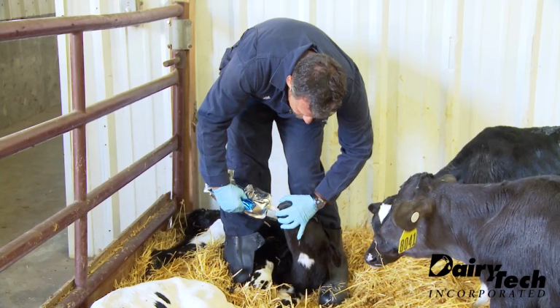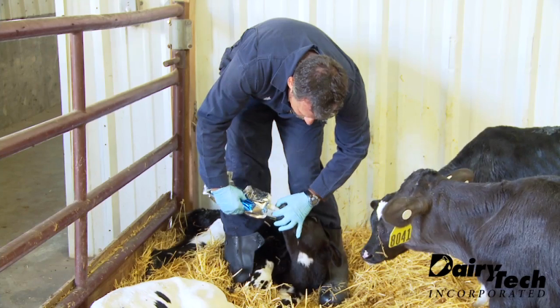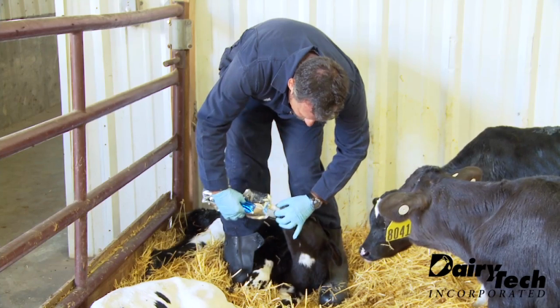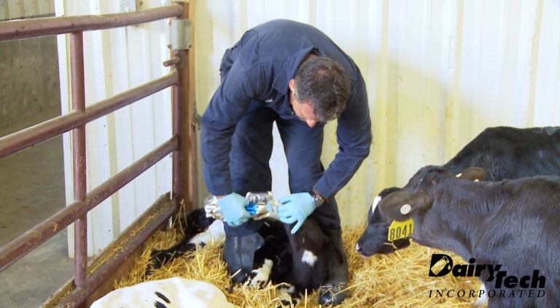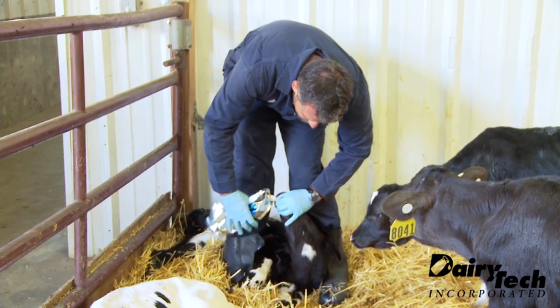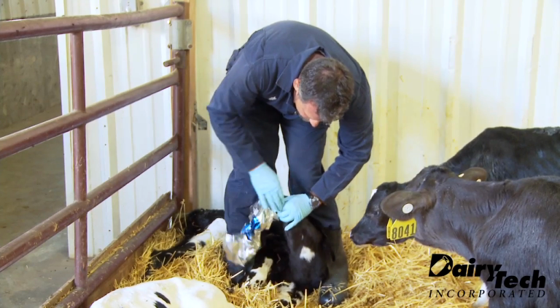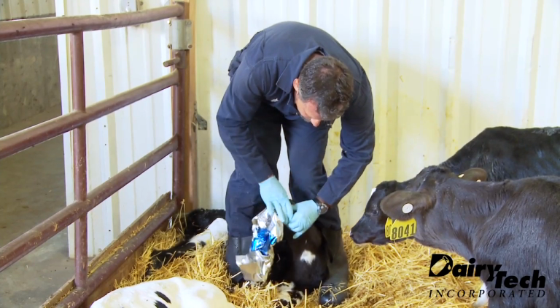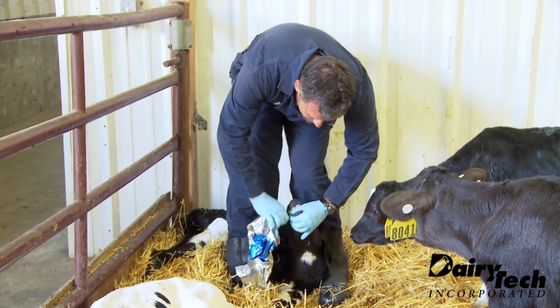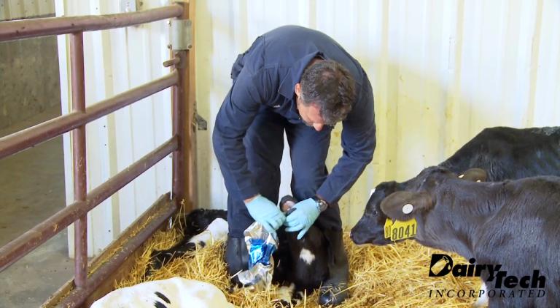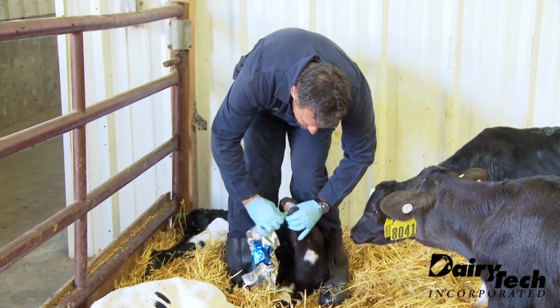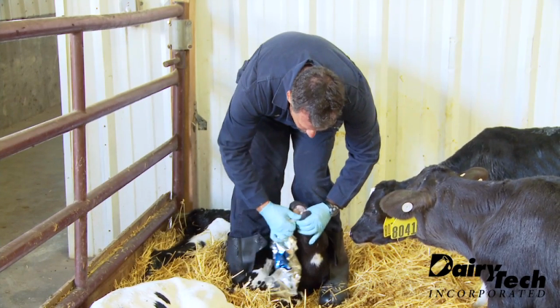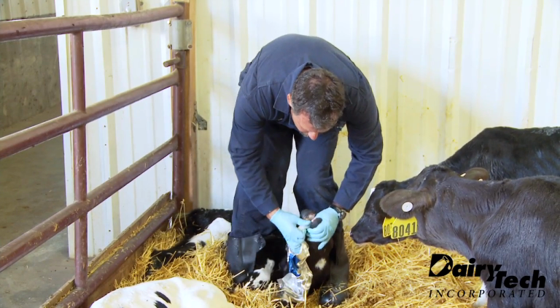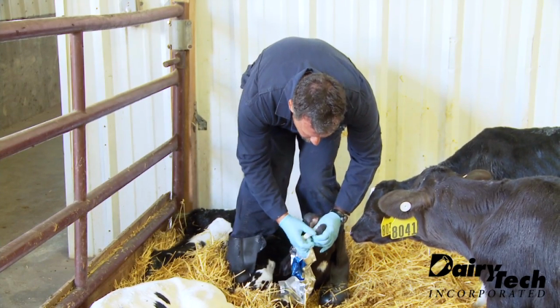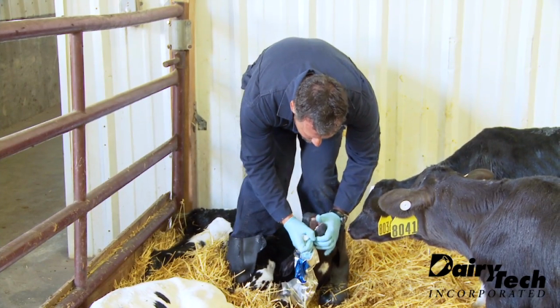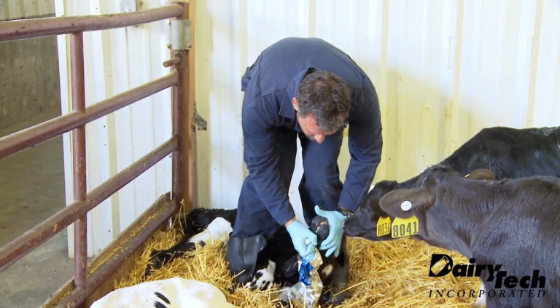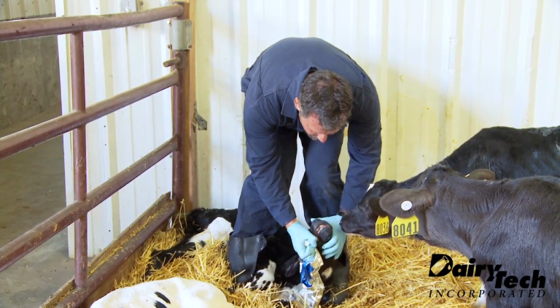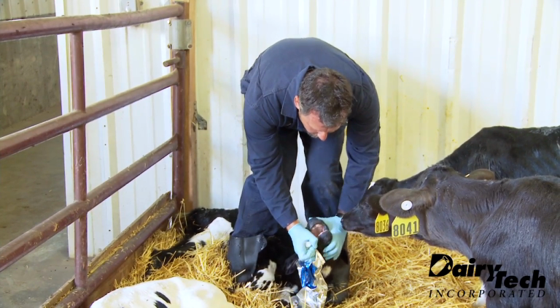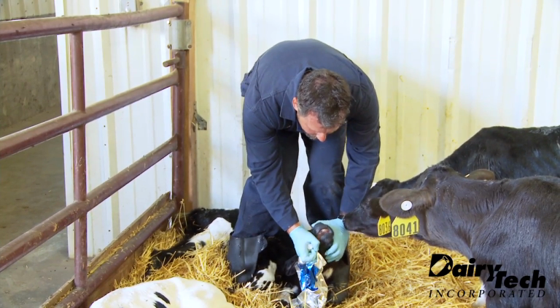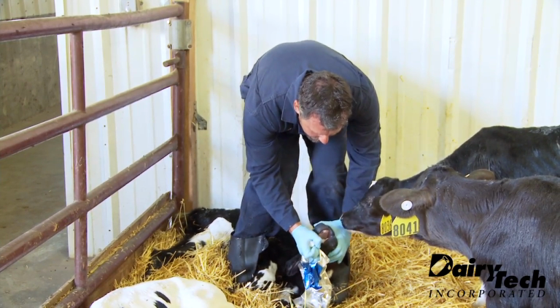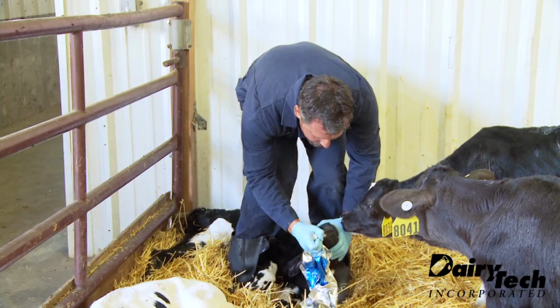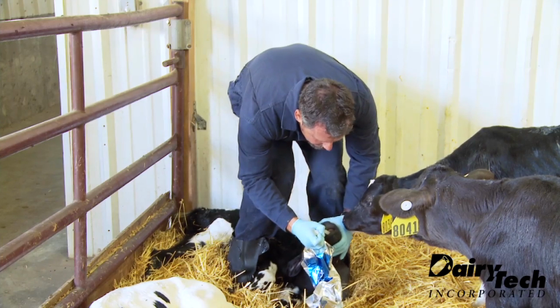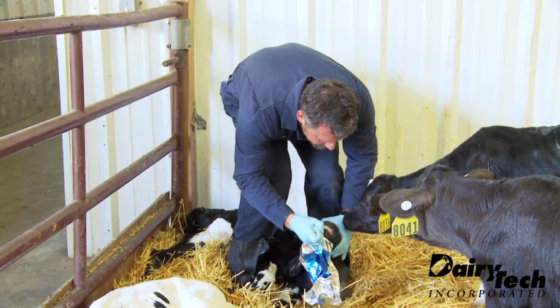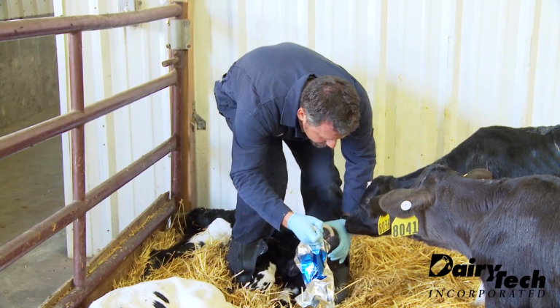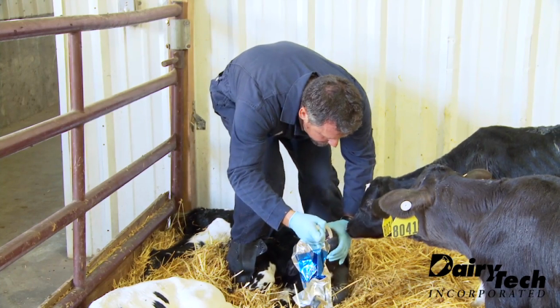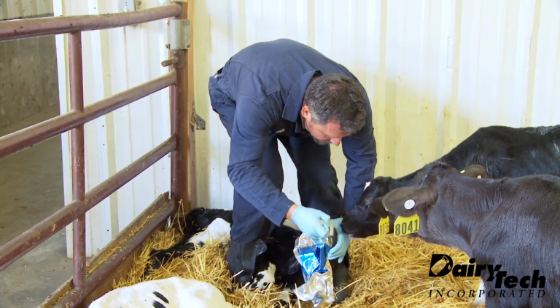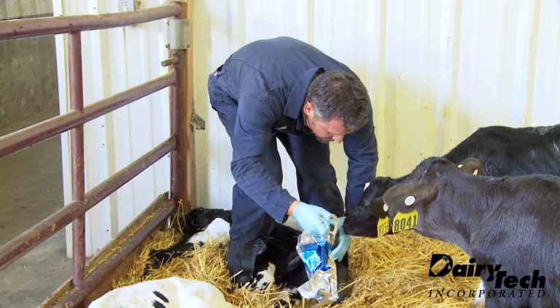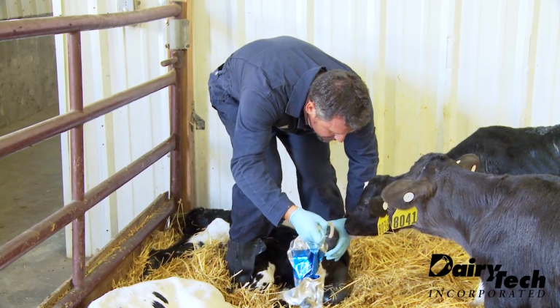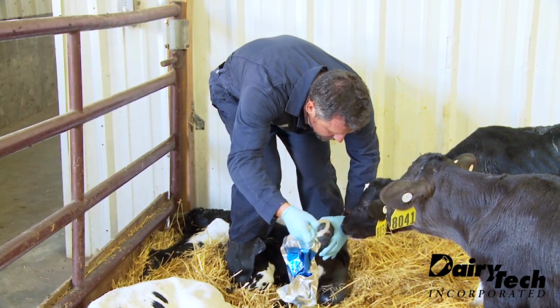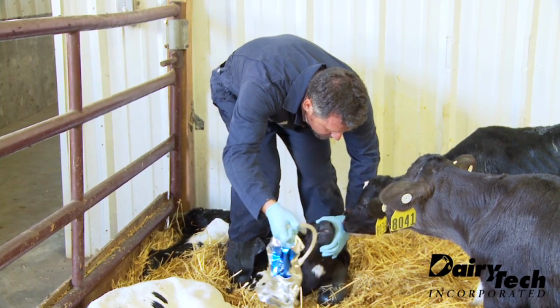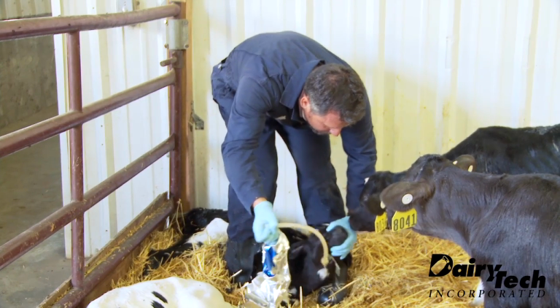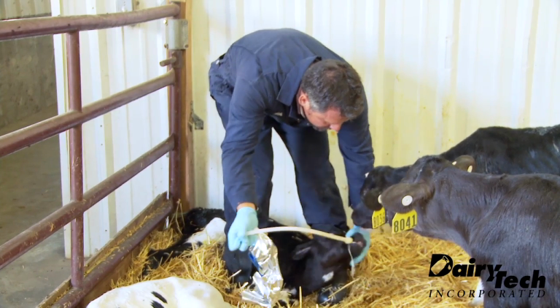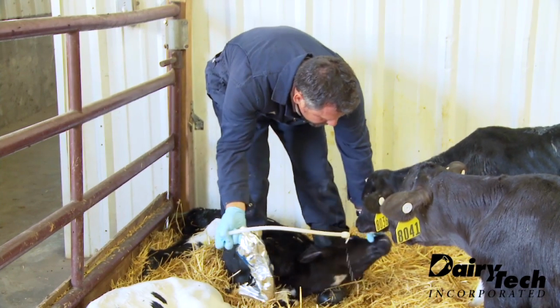So now when I'm finished, I'll simply kink off the tube again, lower the bag, and just gently withdraw the tube.